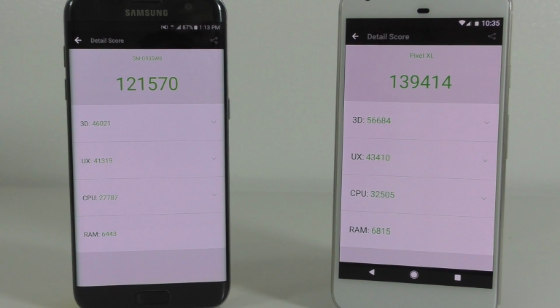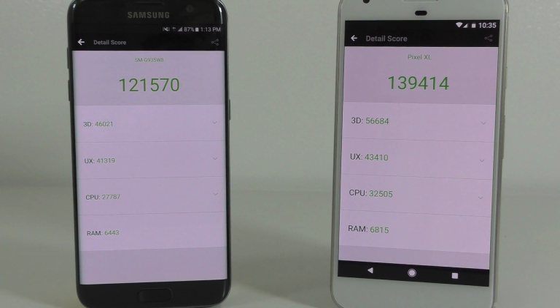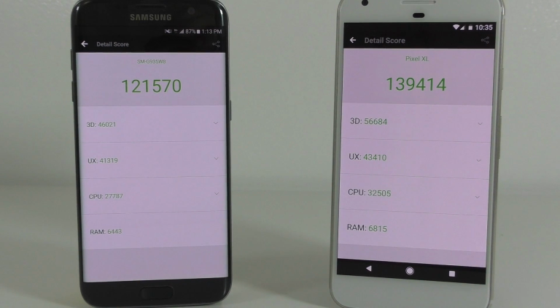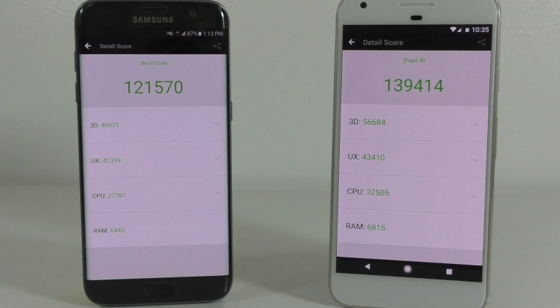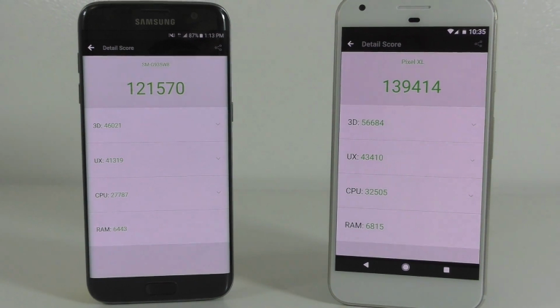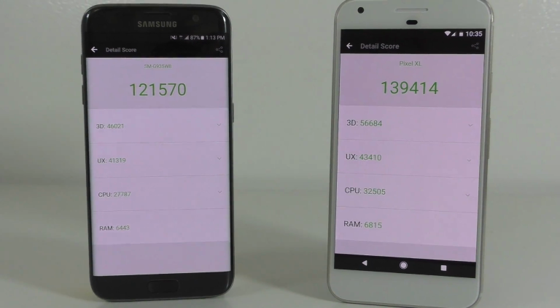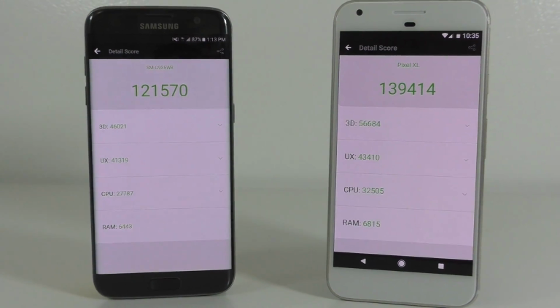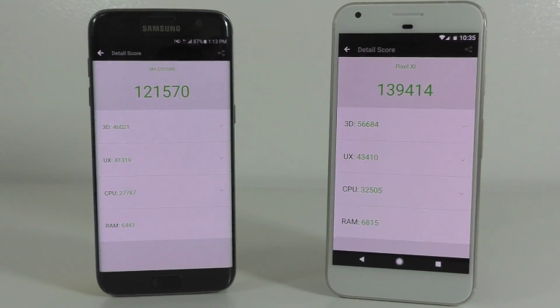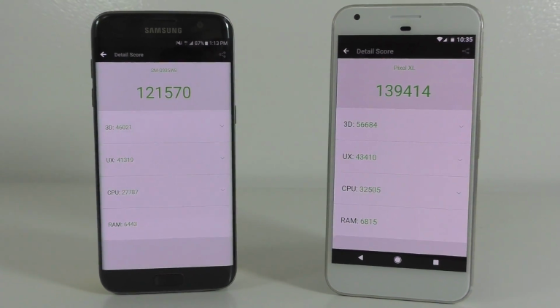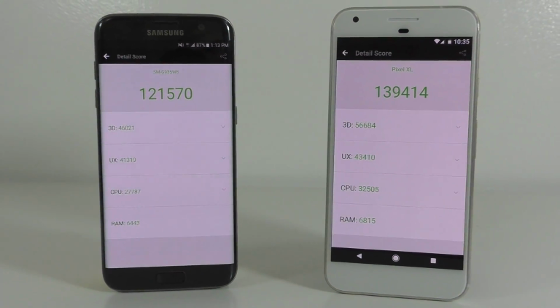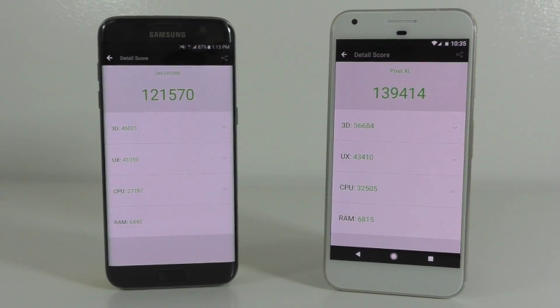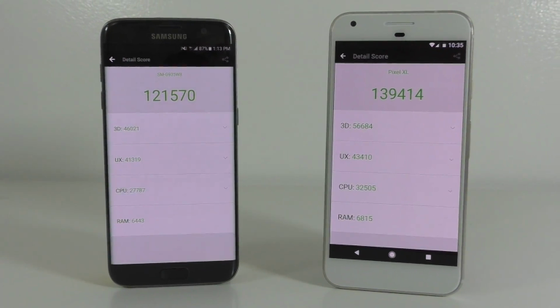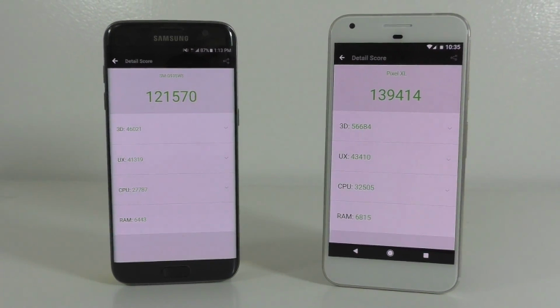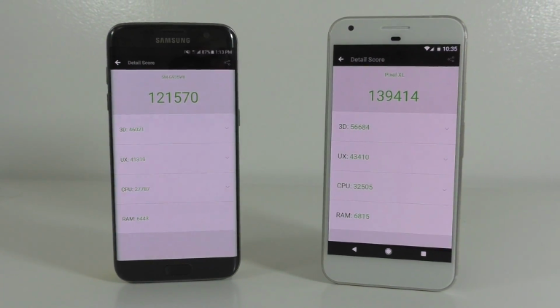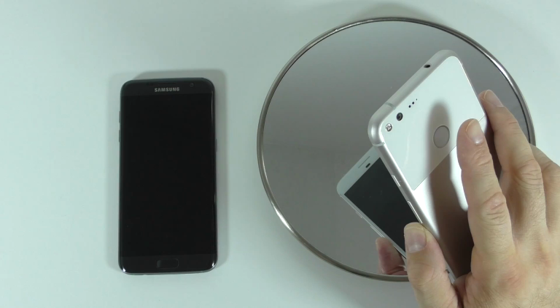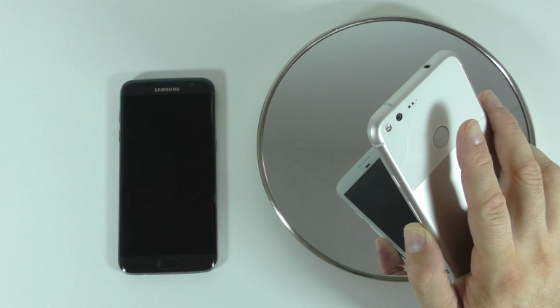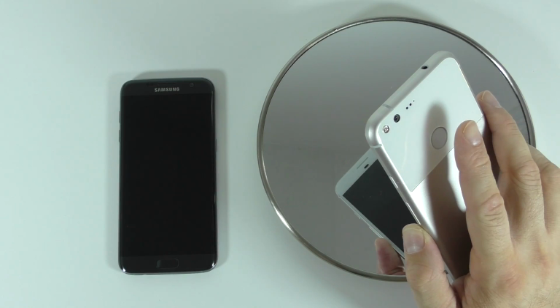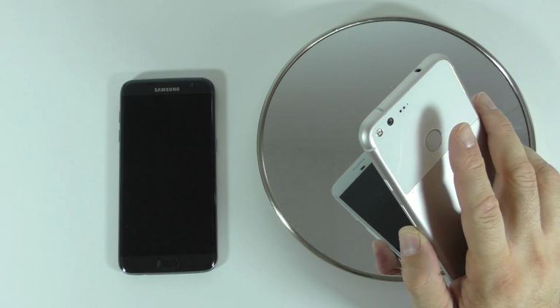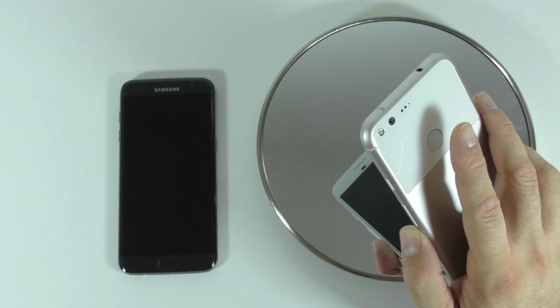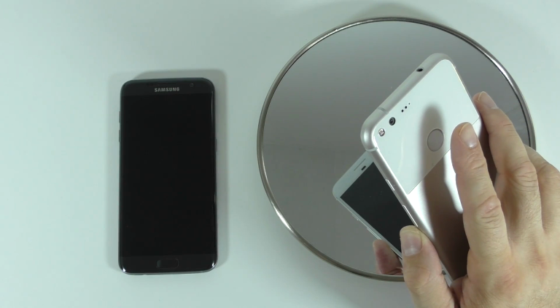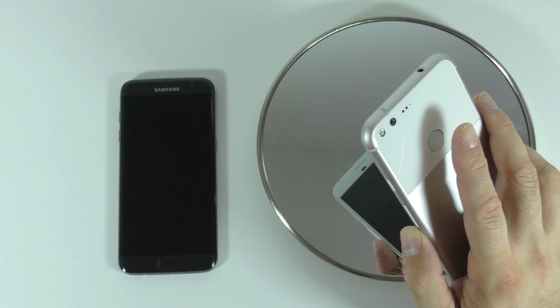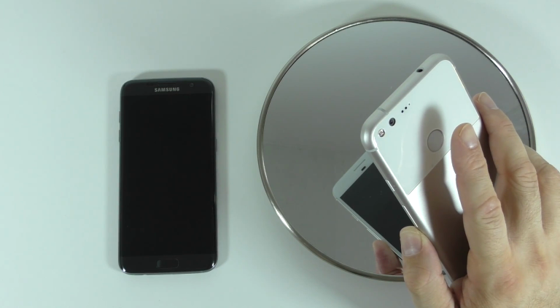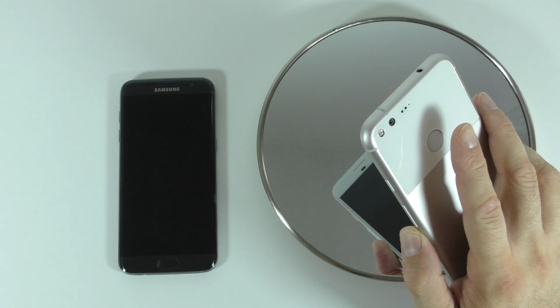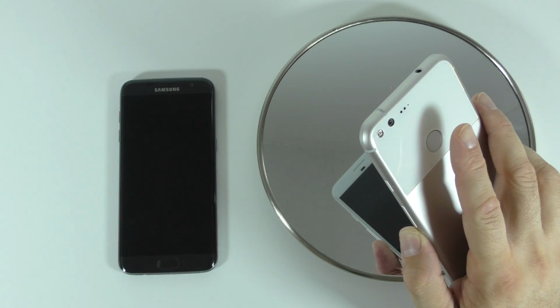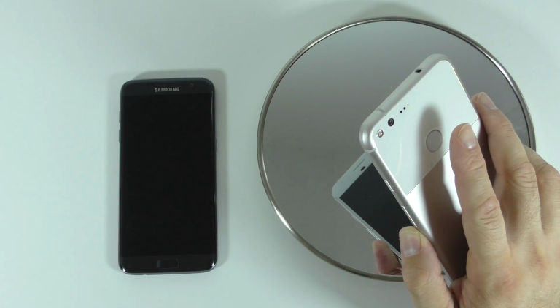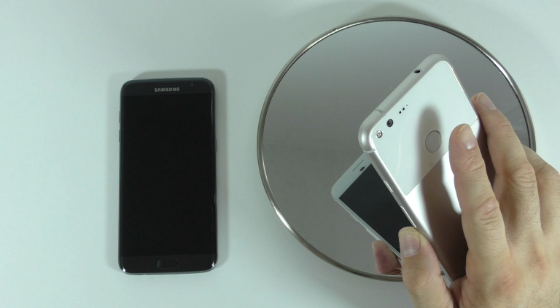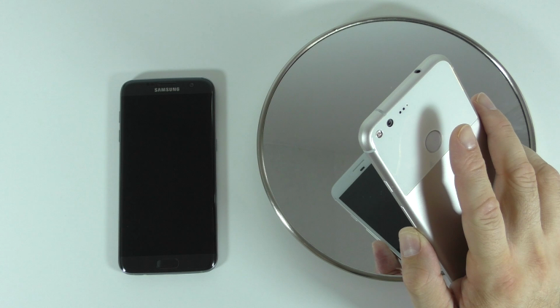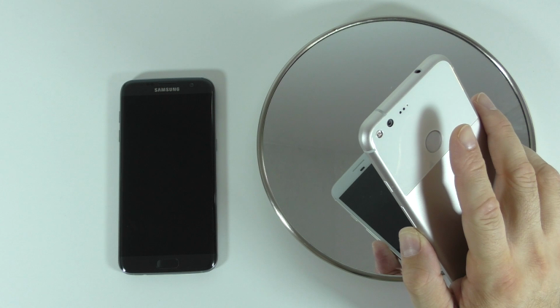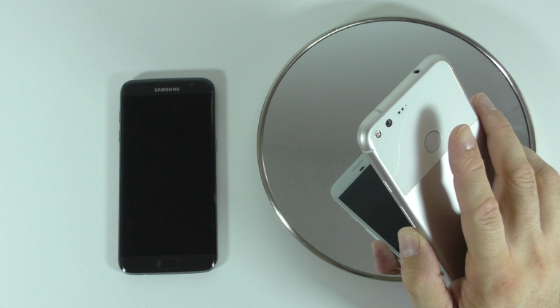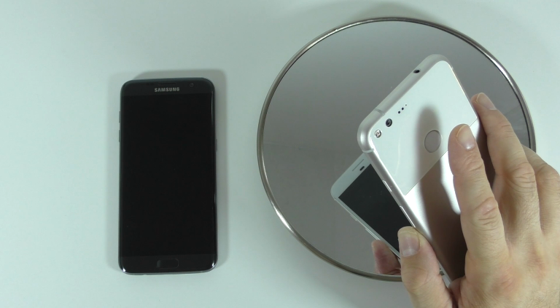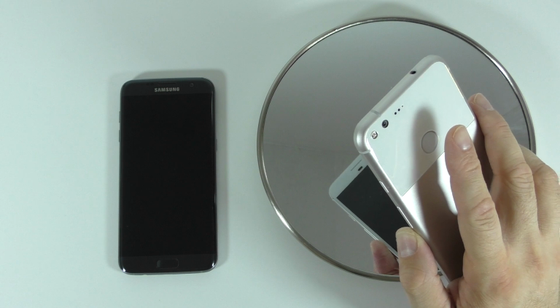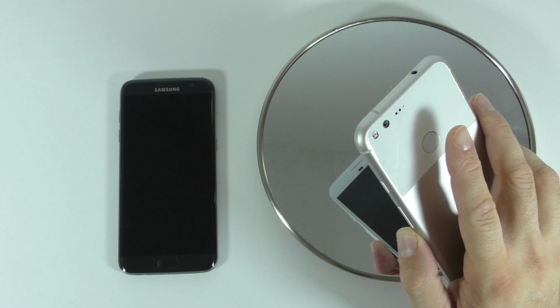Moving on to the AnTuTu benchmark, the Samsung Galaxy S7 Edge scores about 121,000 and the Google Pixel XL scores about 139,000, so again a big difference here as well. Let's start the test by checking out the fingerprint scanners on both devices.